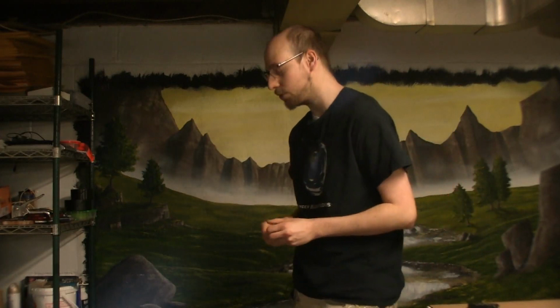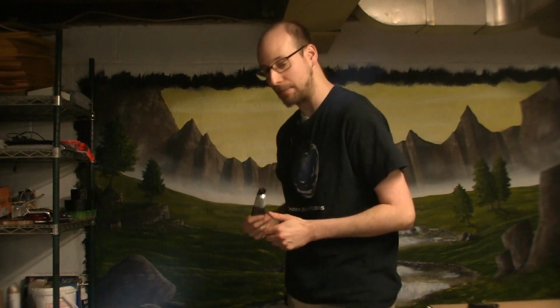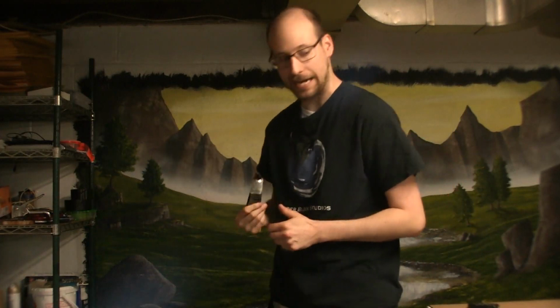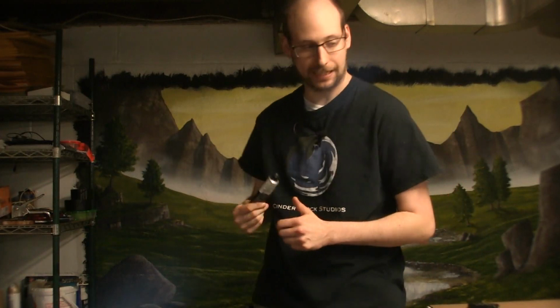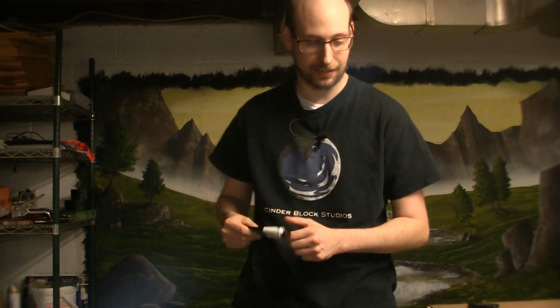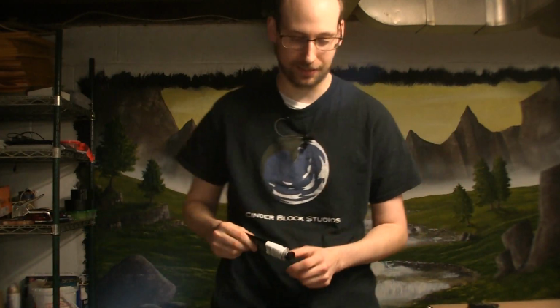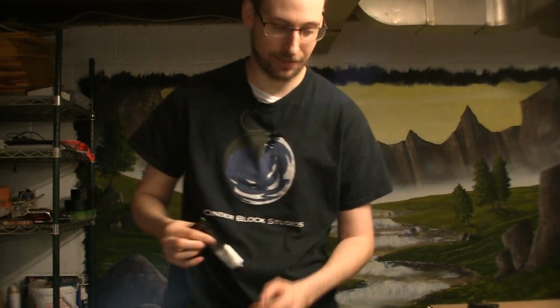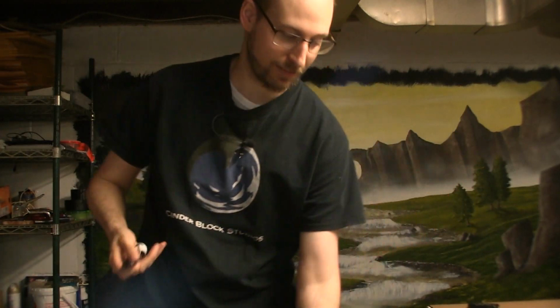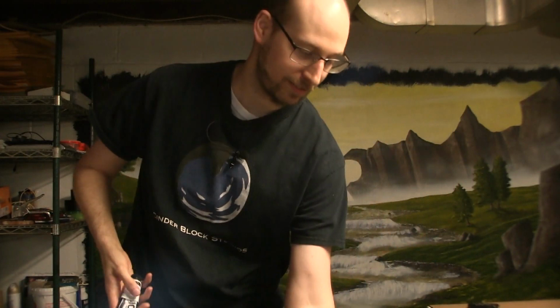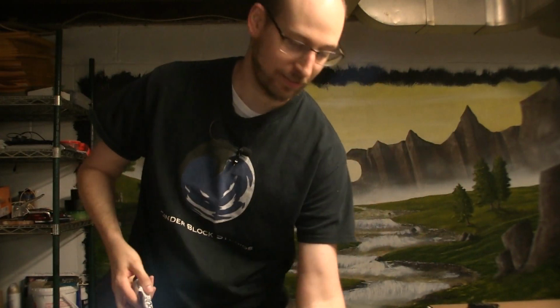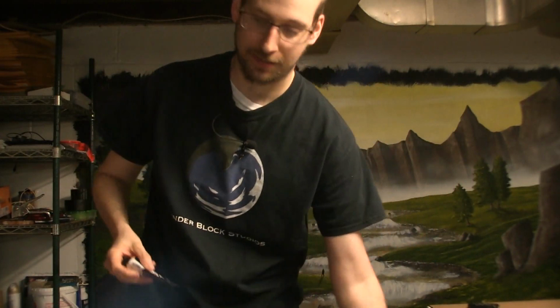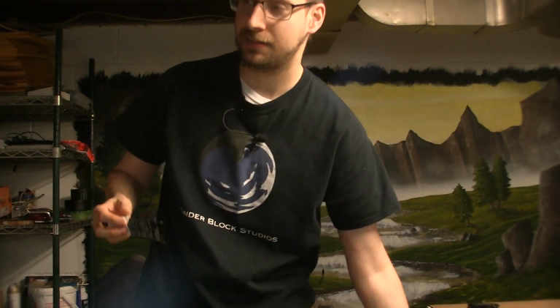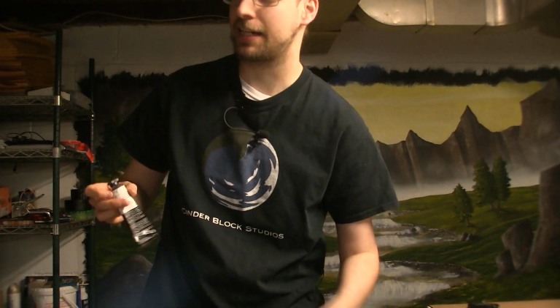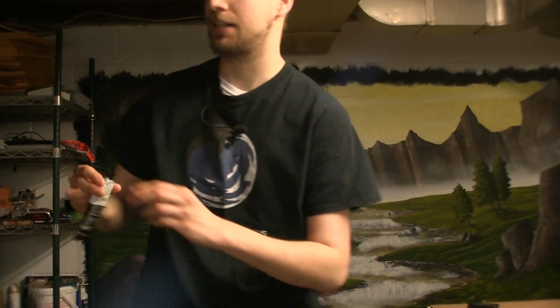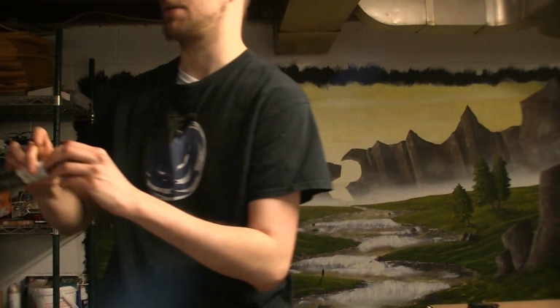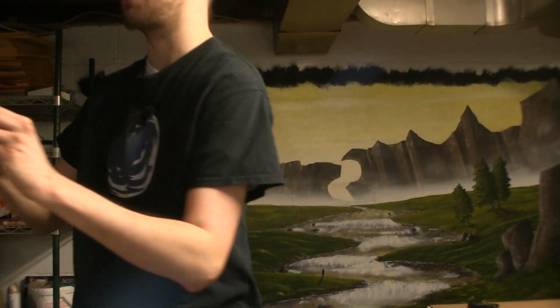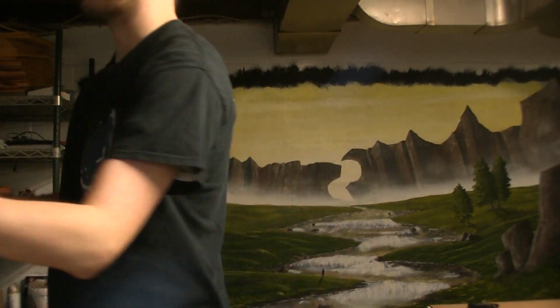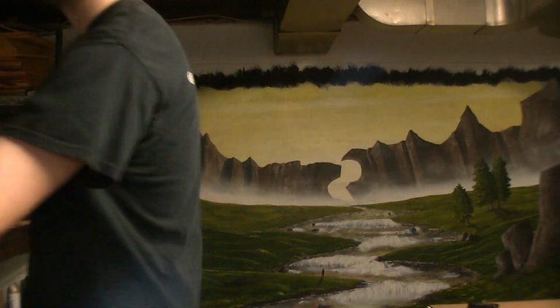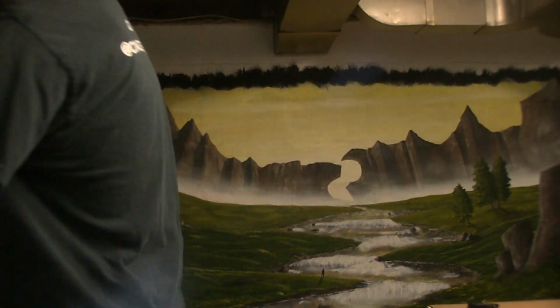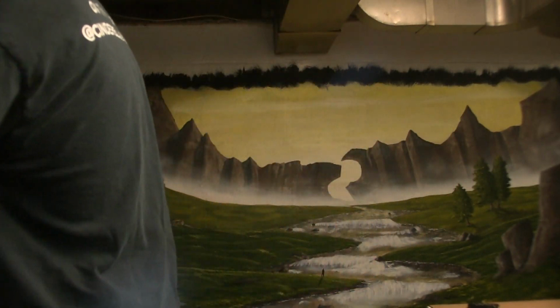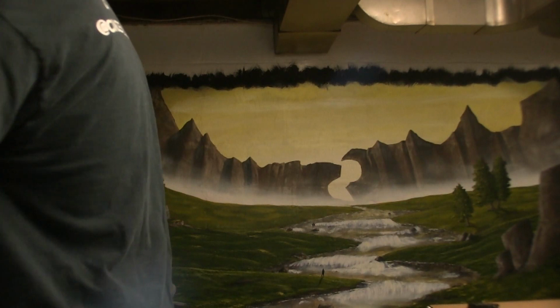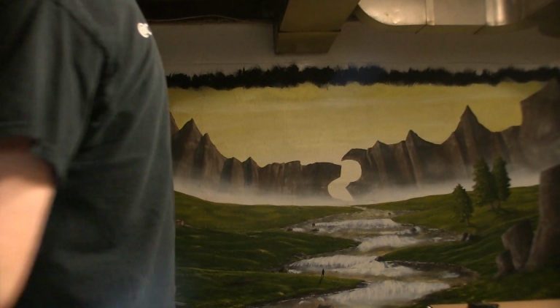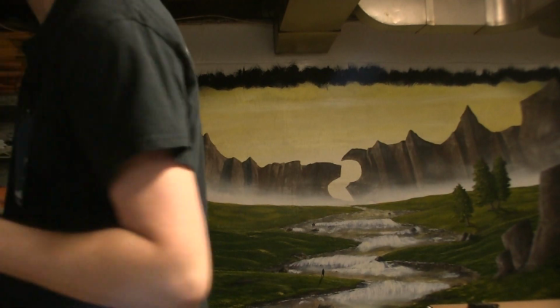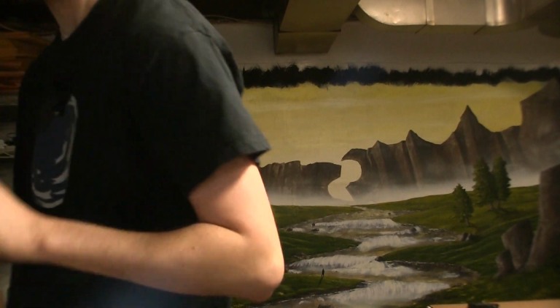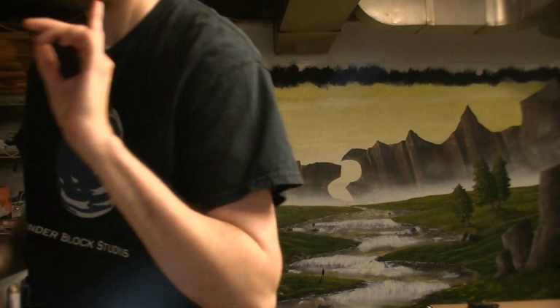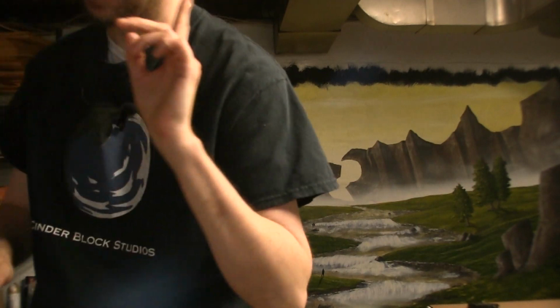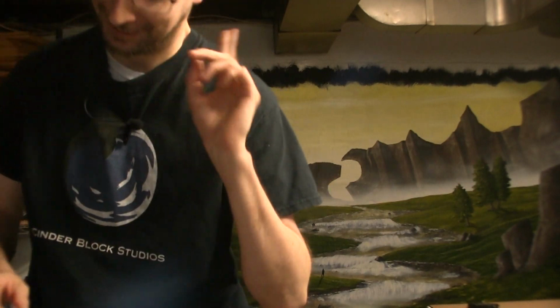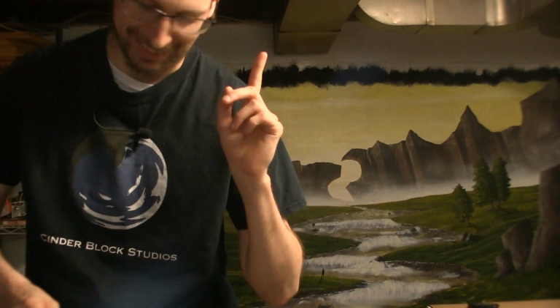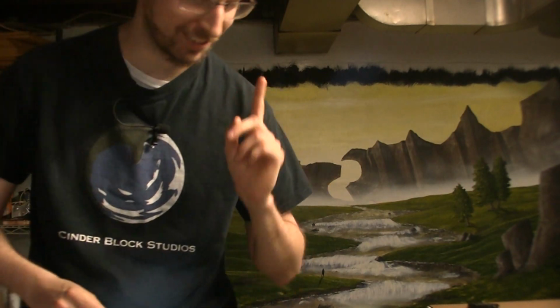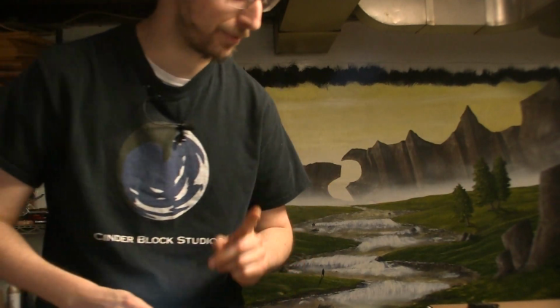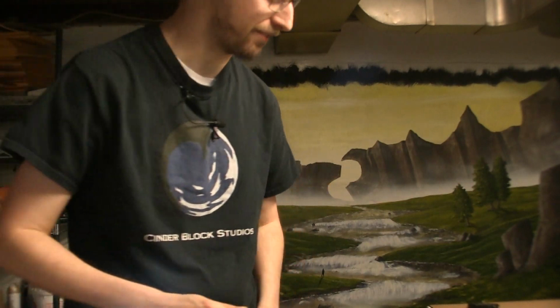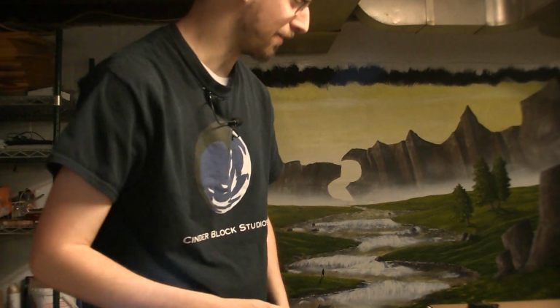Bone black. Taking you to bone town. That's not going in the video.